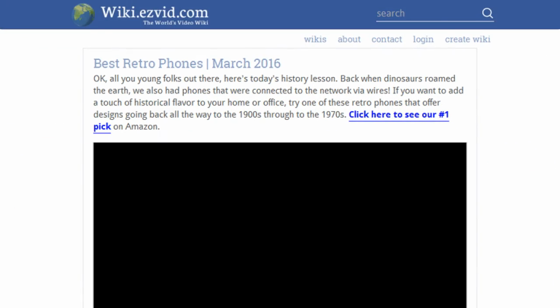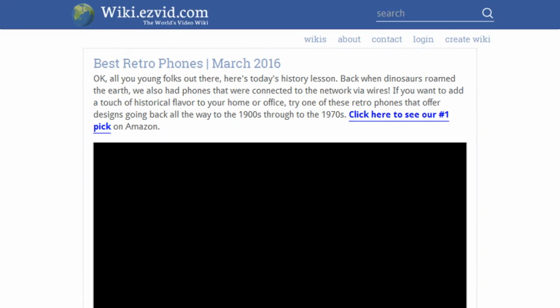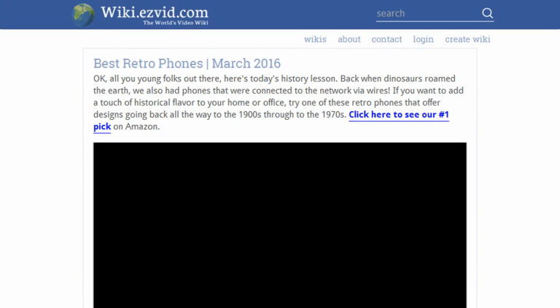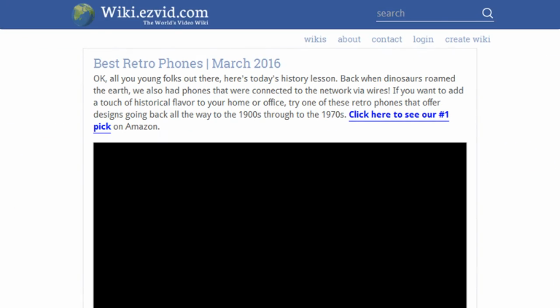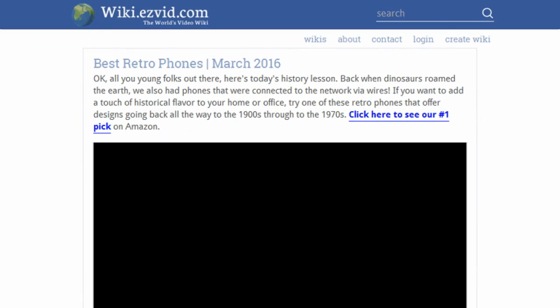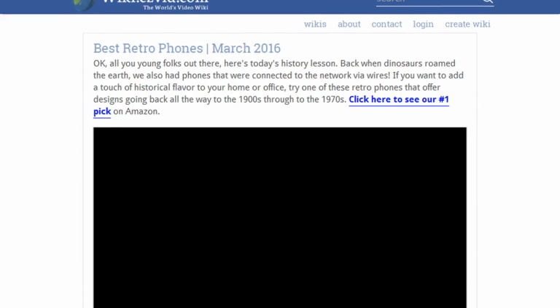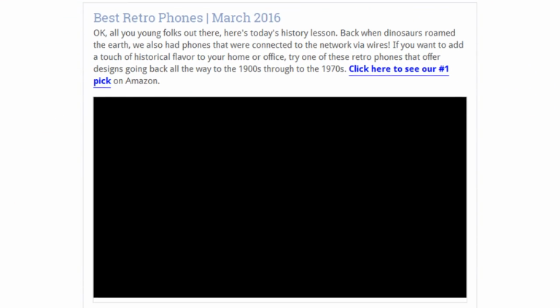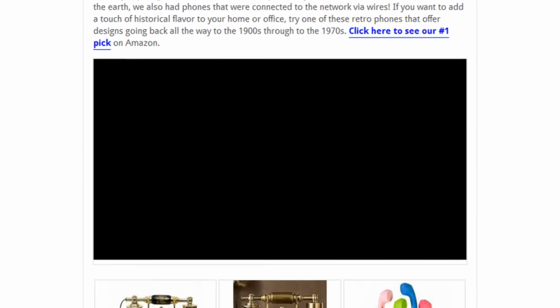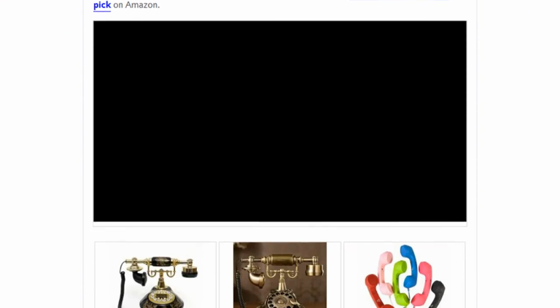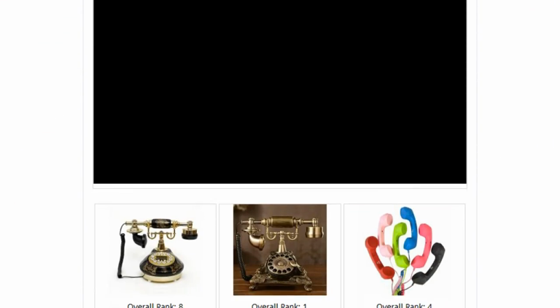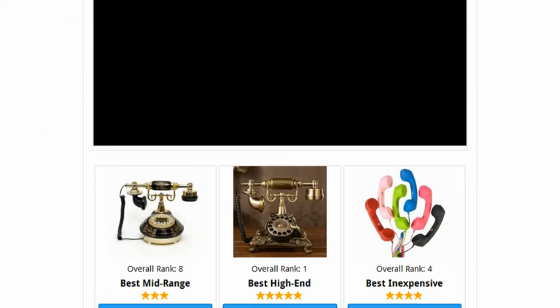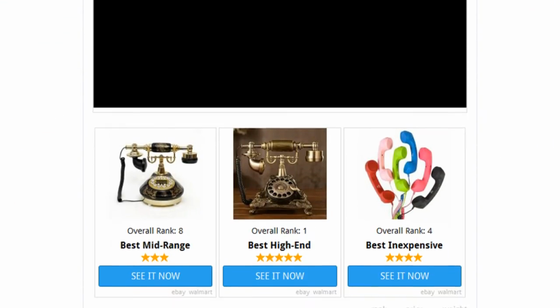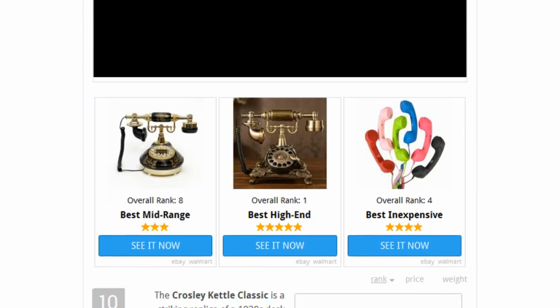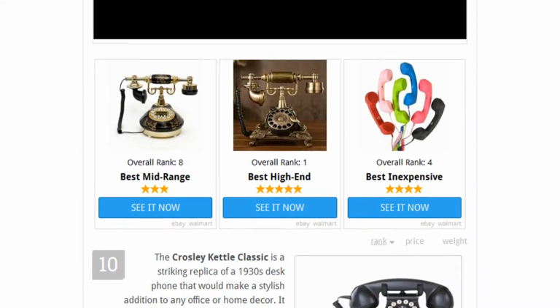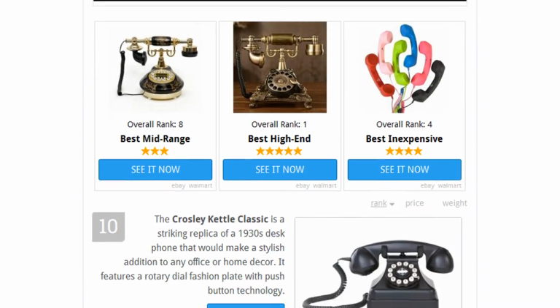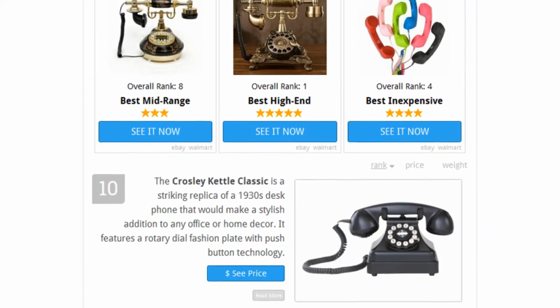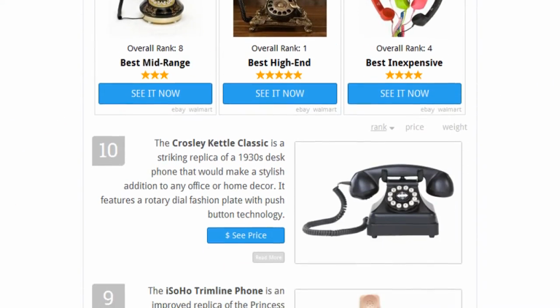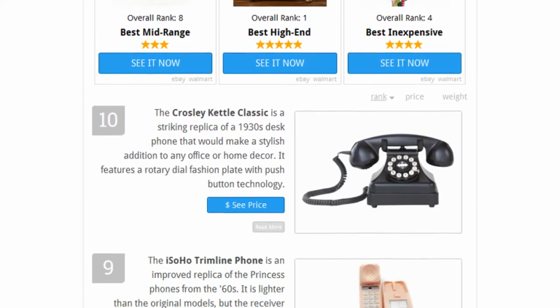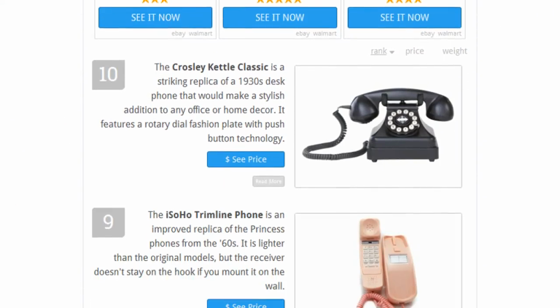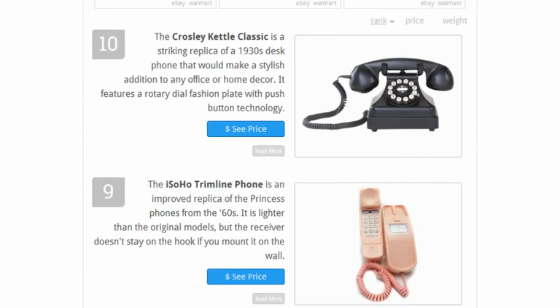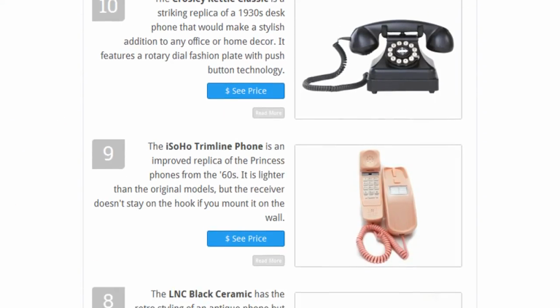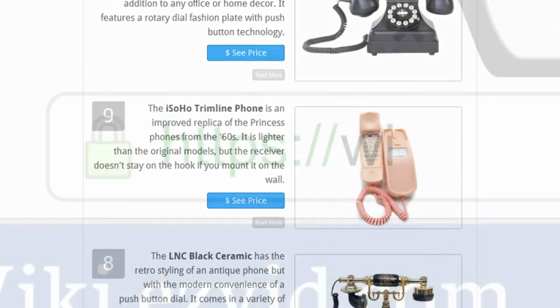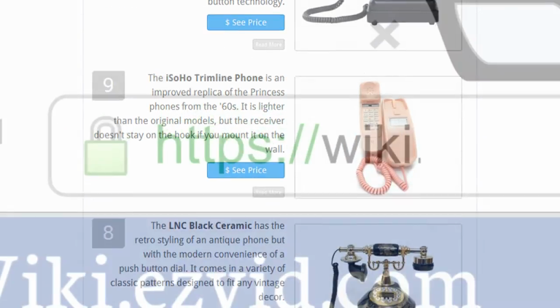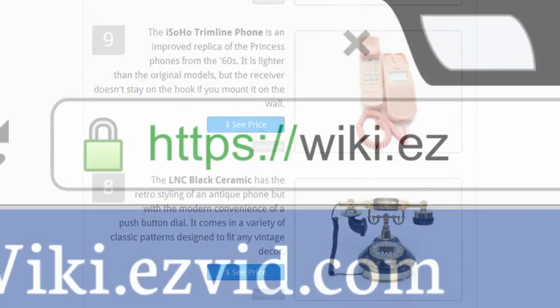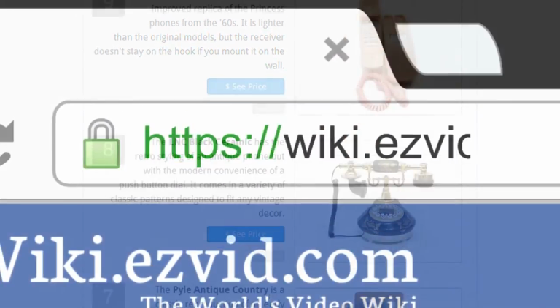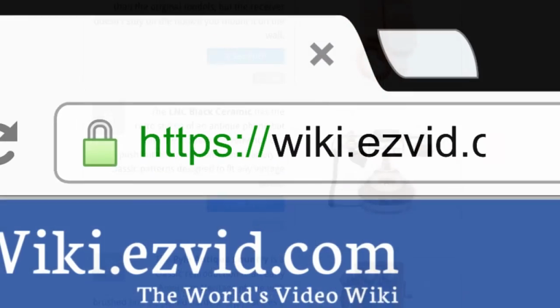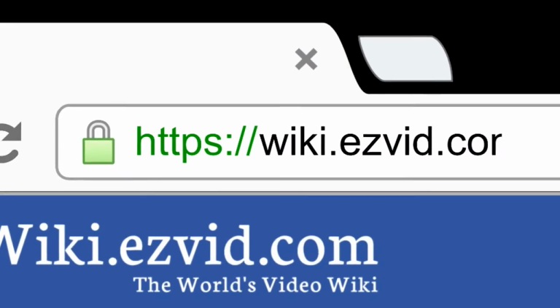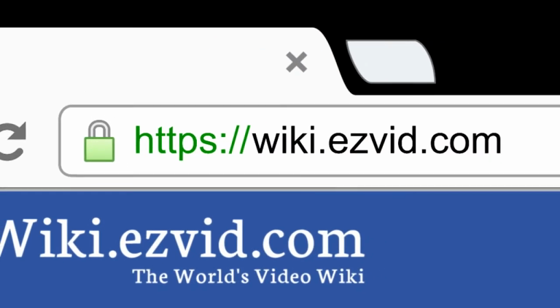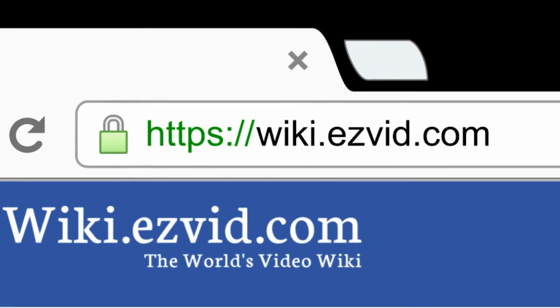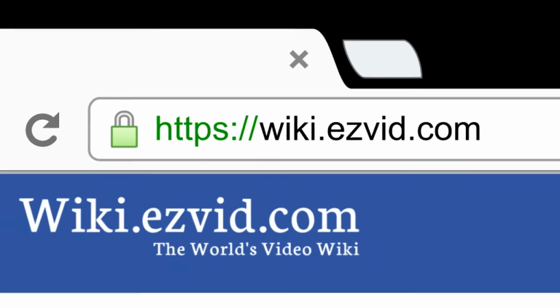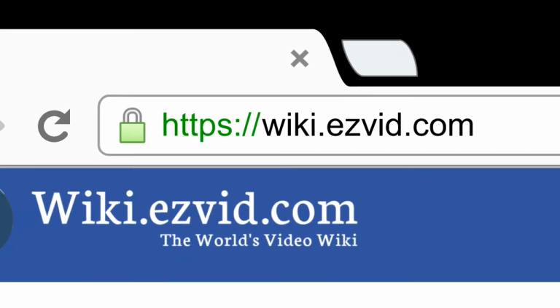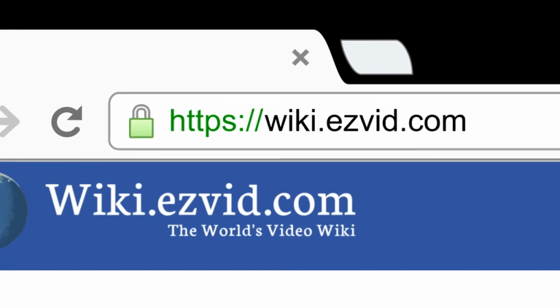To see all this stuff, go to wiki.easyvid.com and search for retro phones, or click beneath this video.